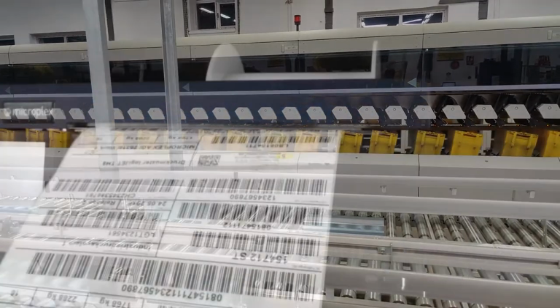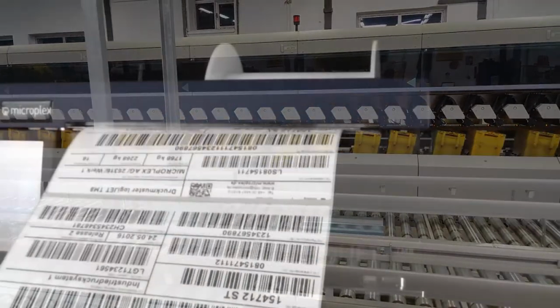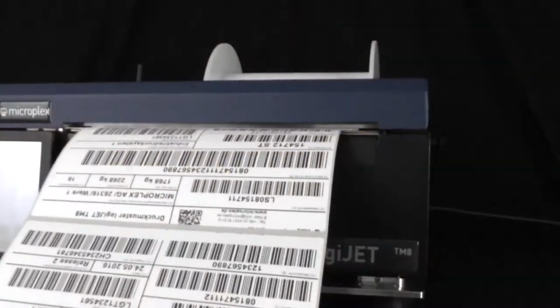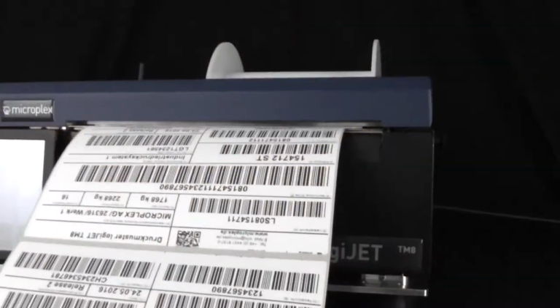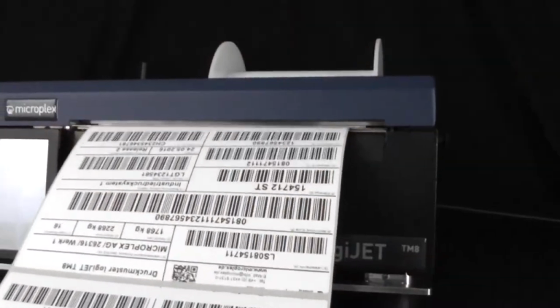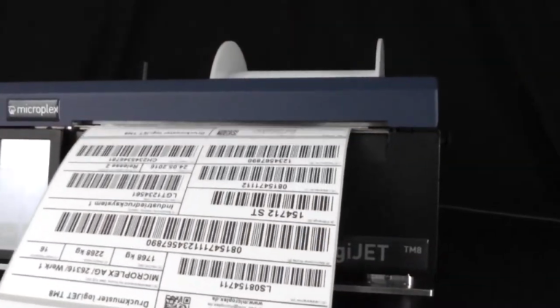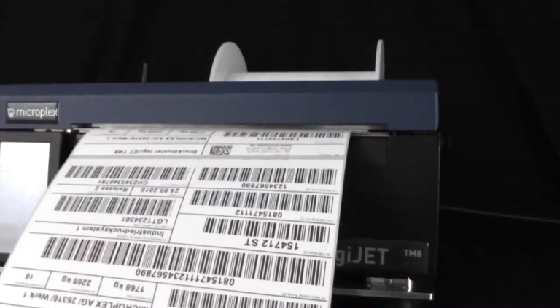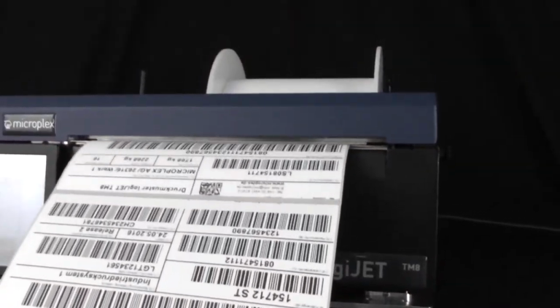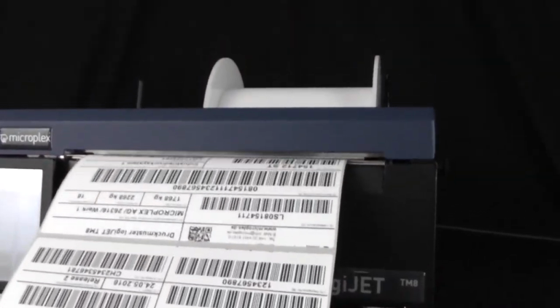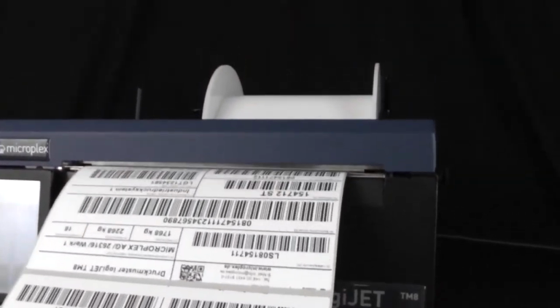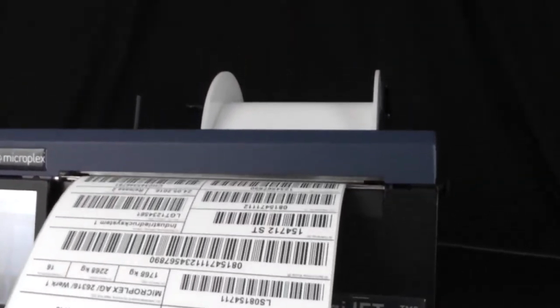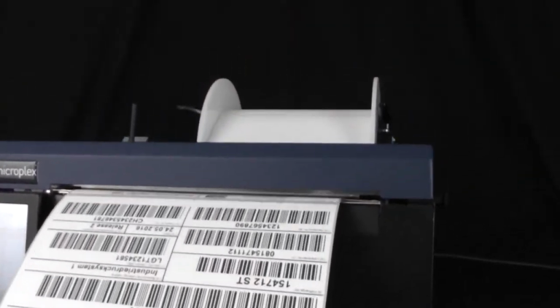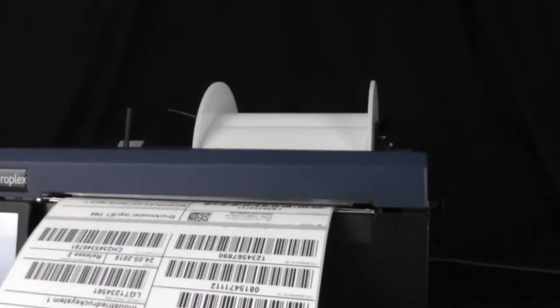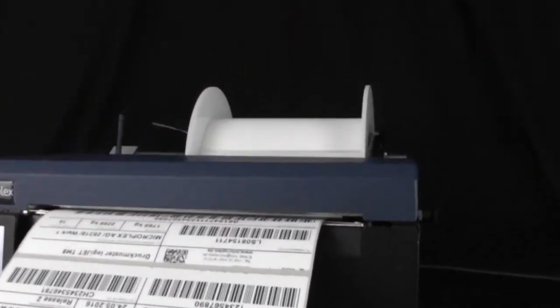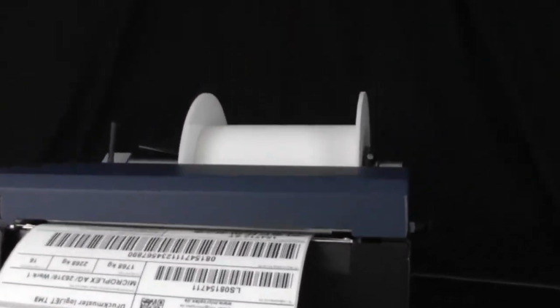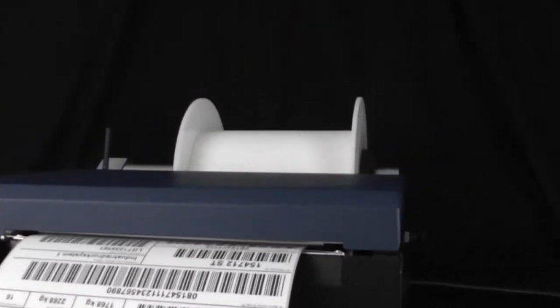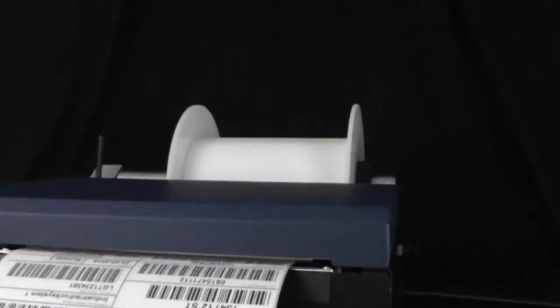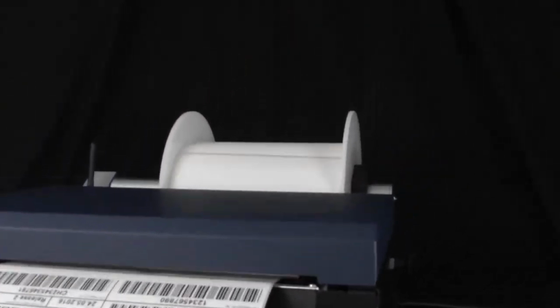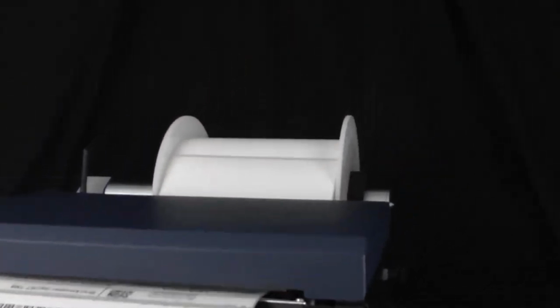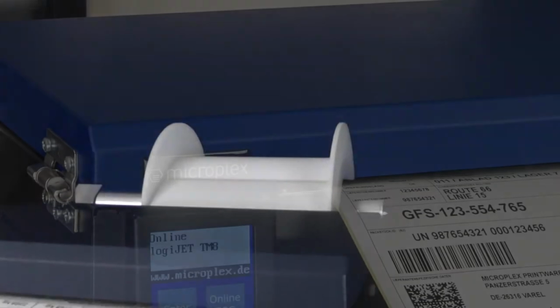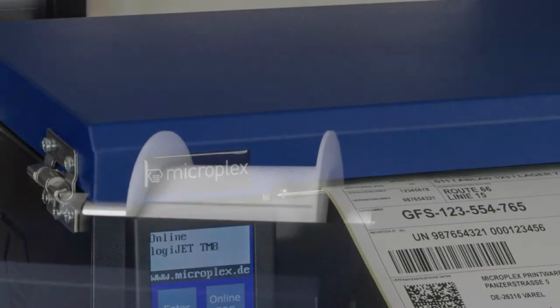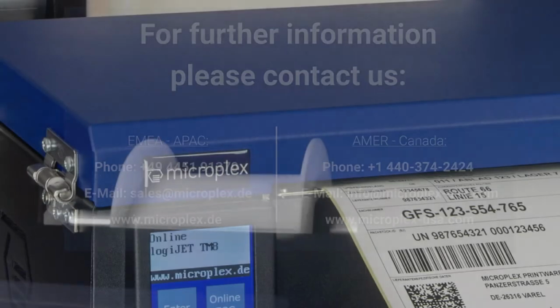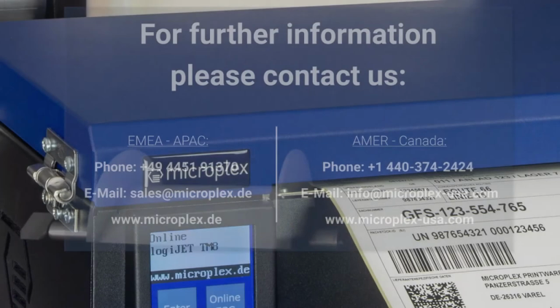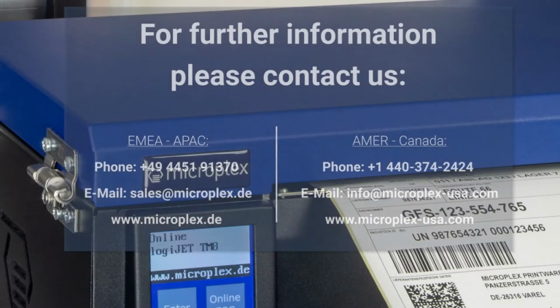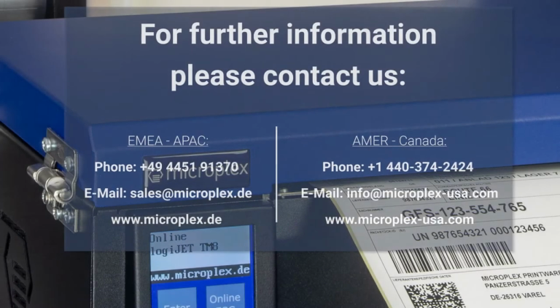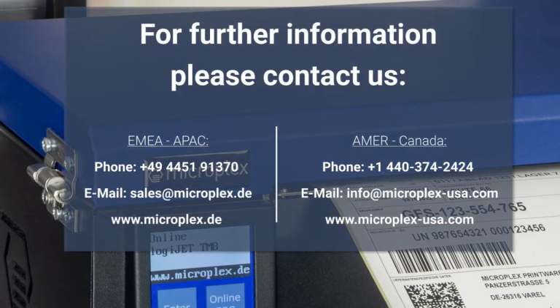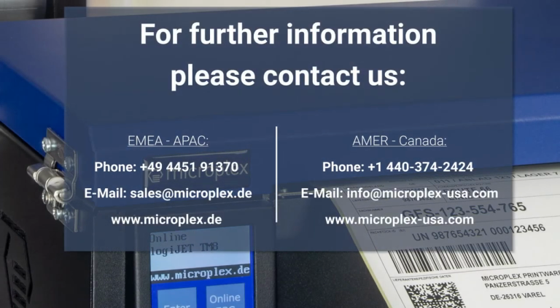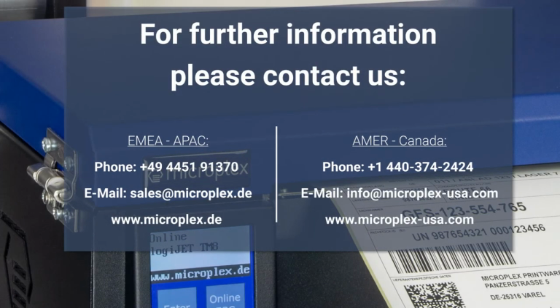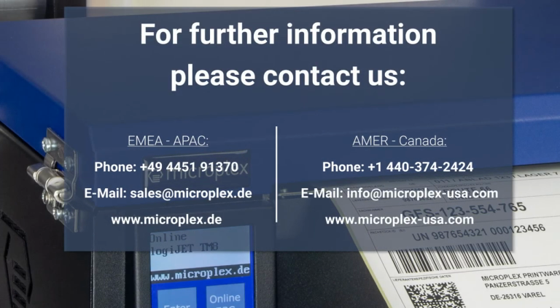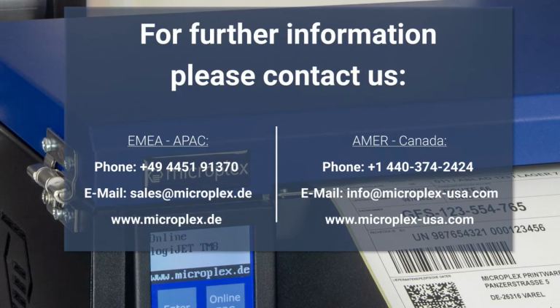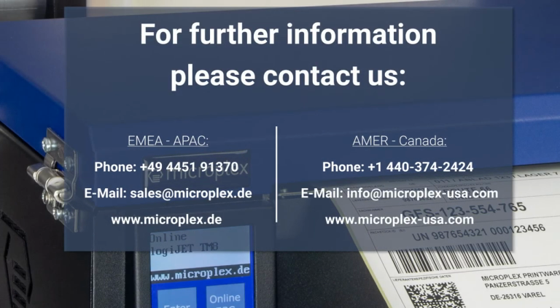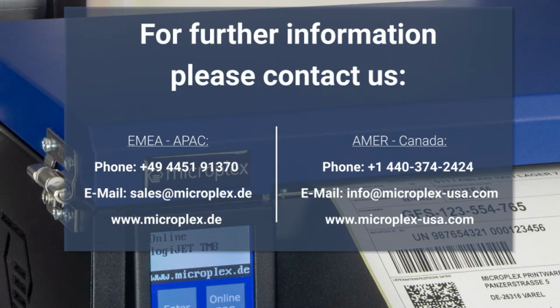A perfectly fitting product for your application. For more information, please contact us.